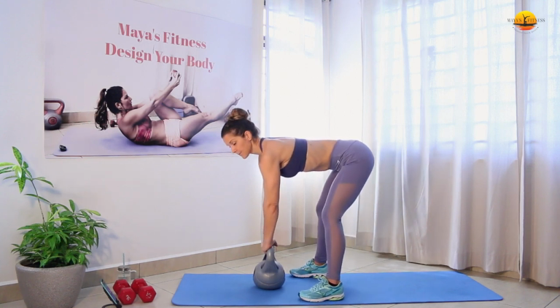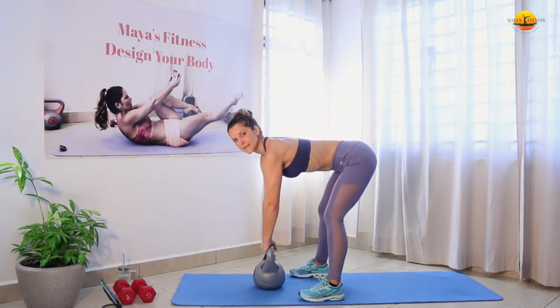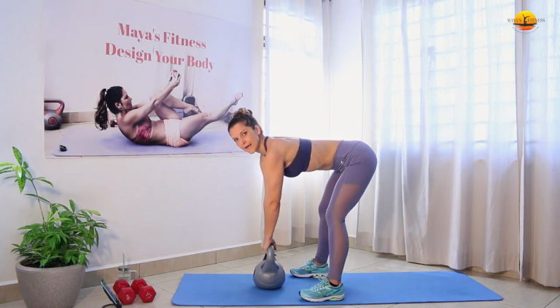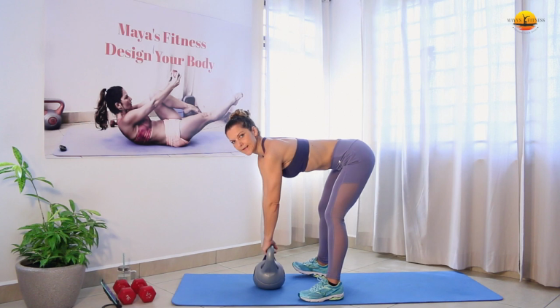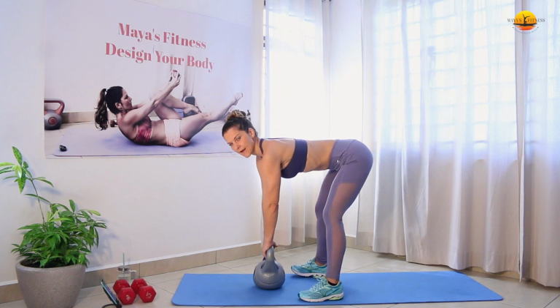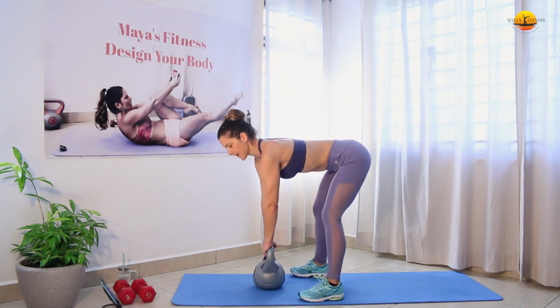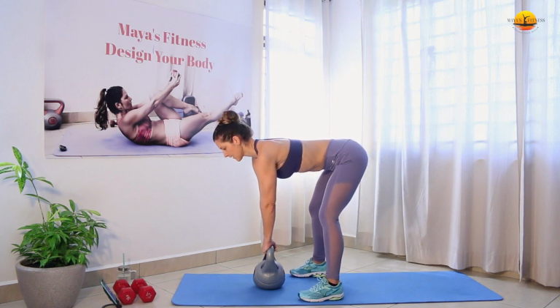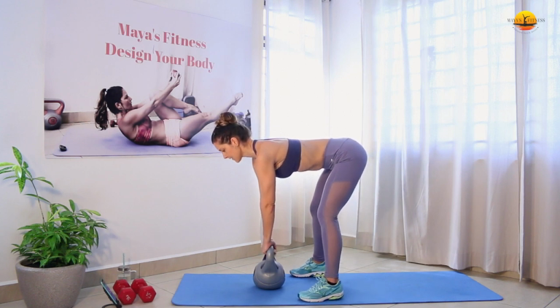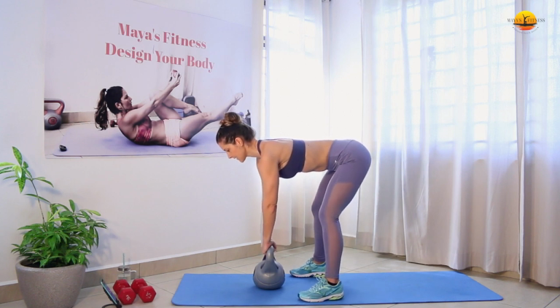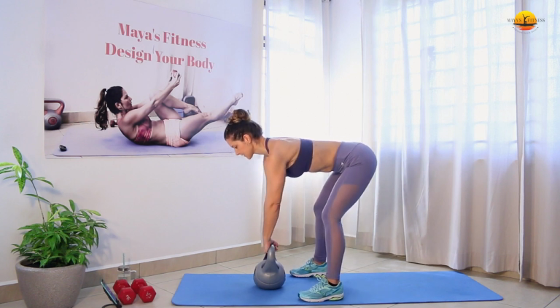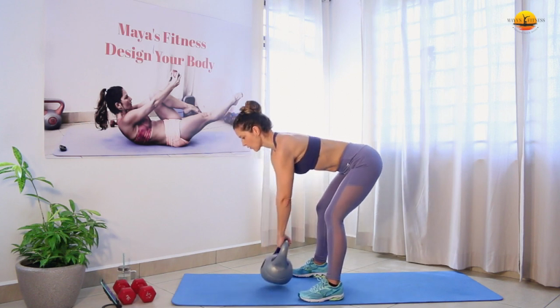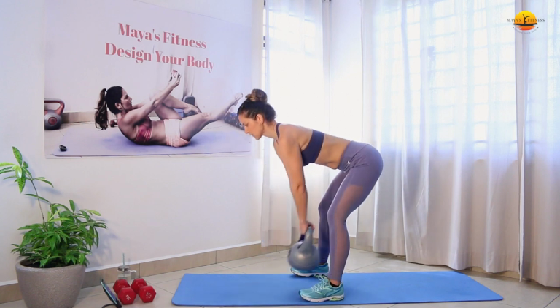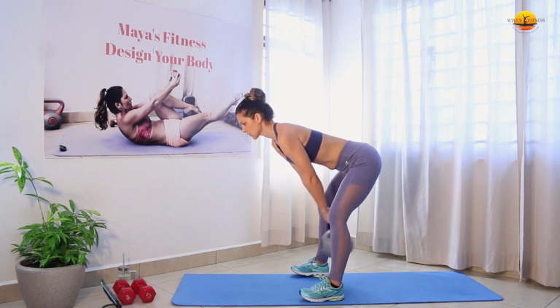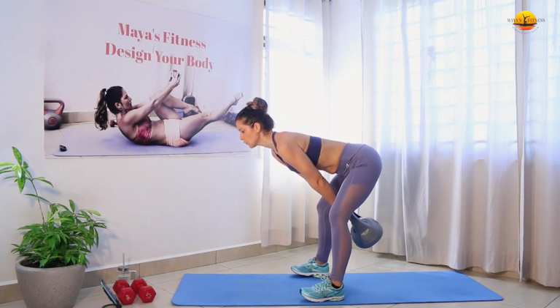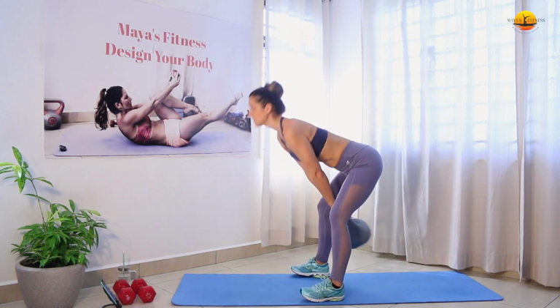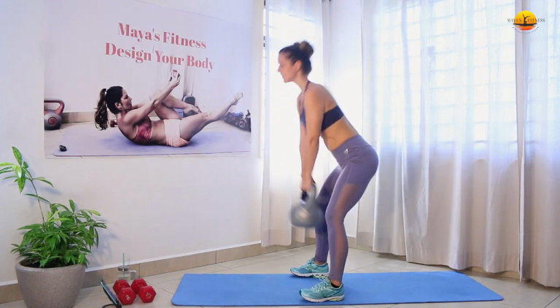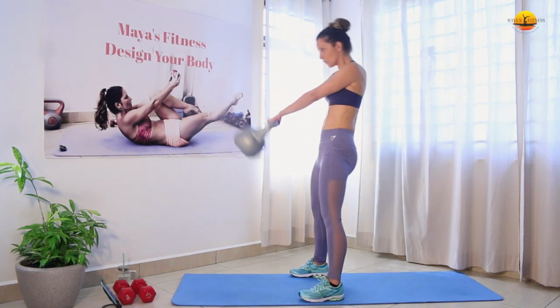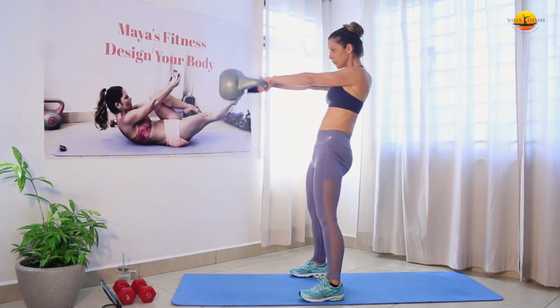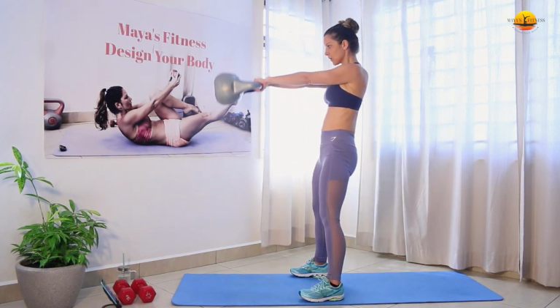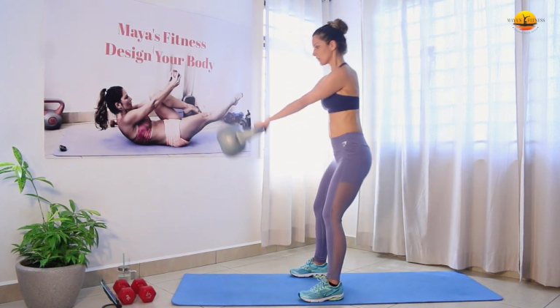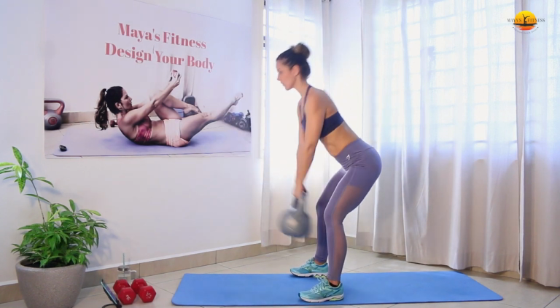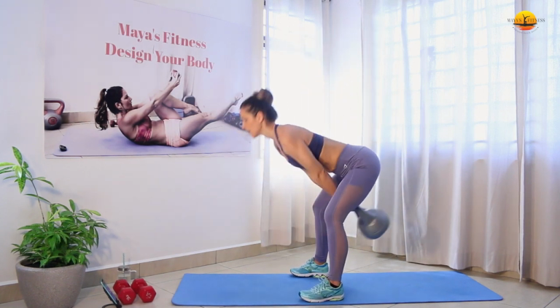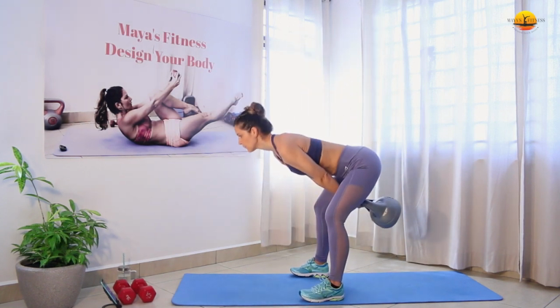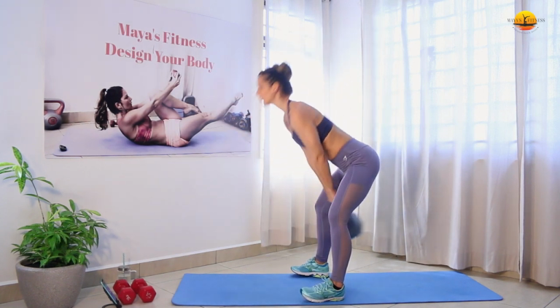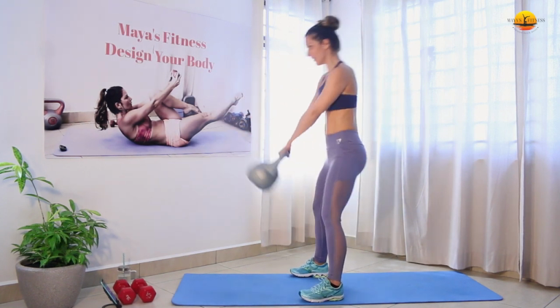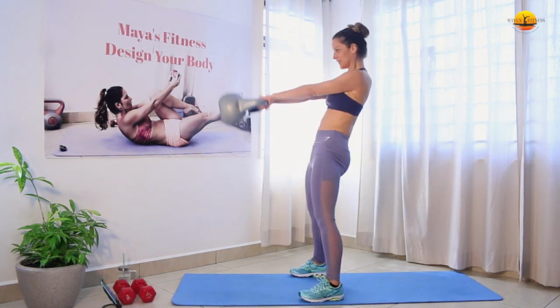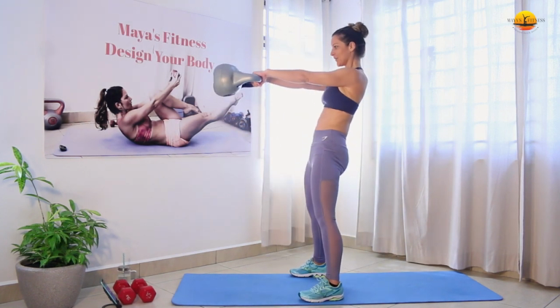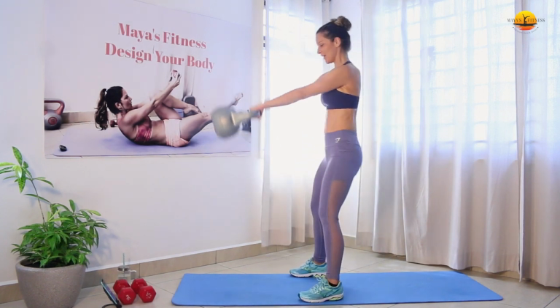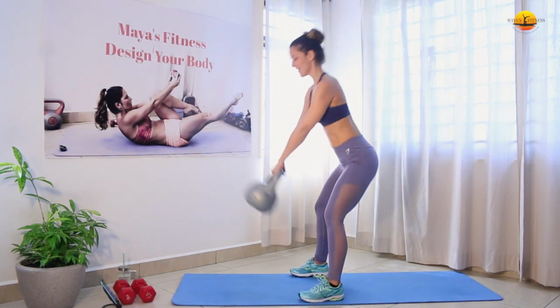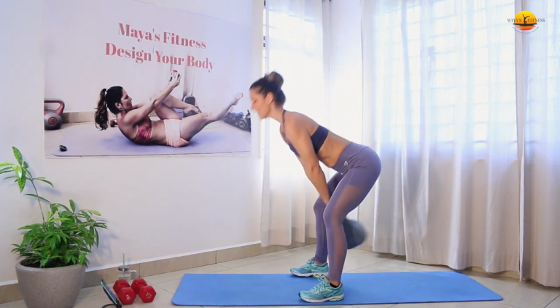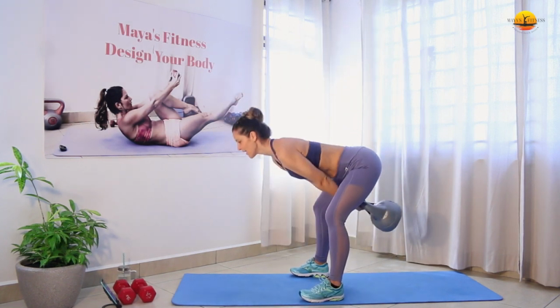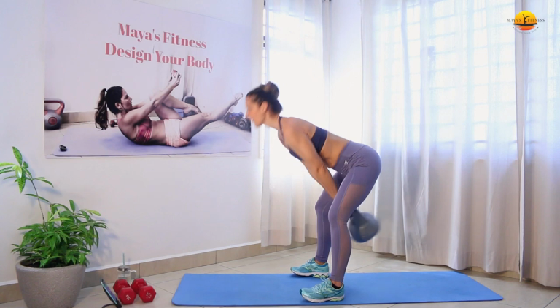Abs tight. Let's go. Squeeze your booty on the way up.